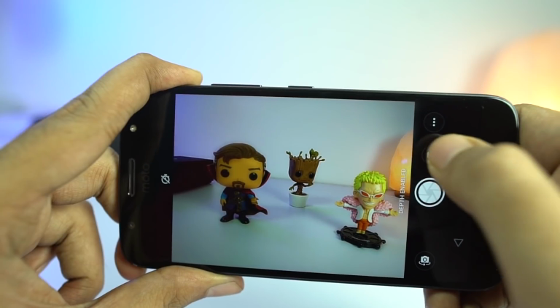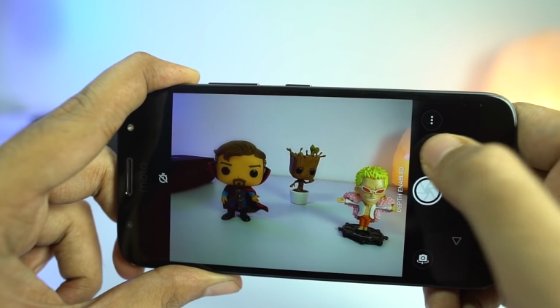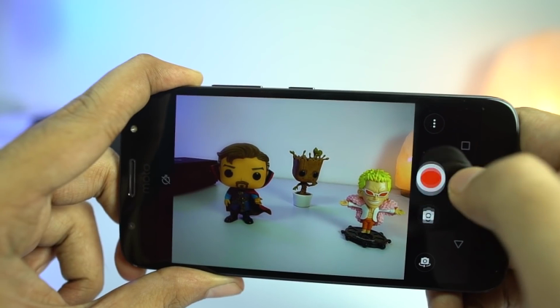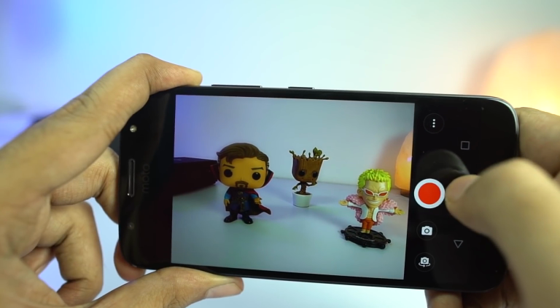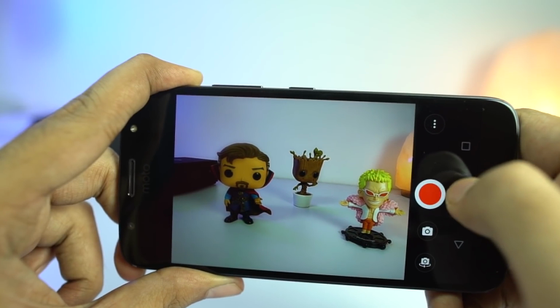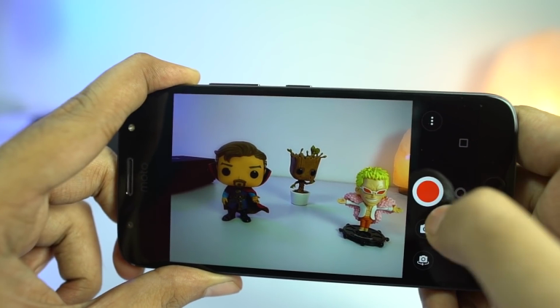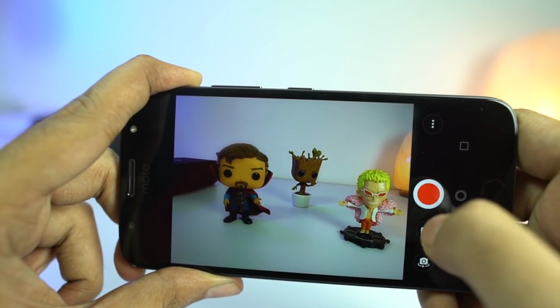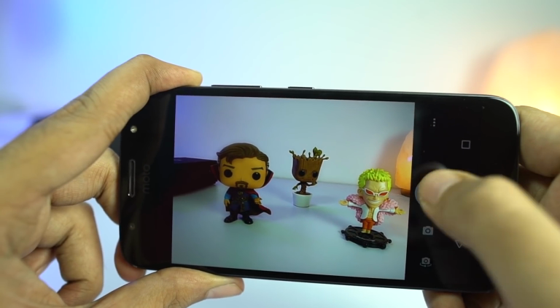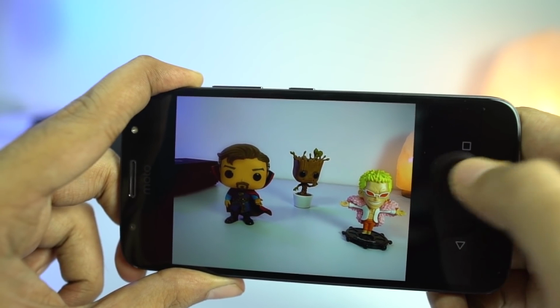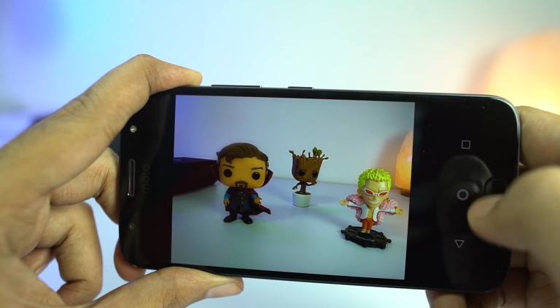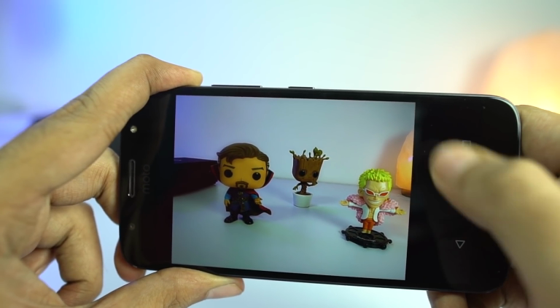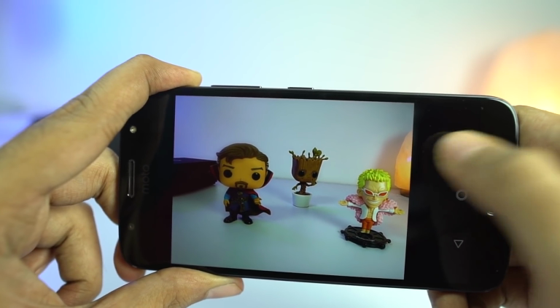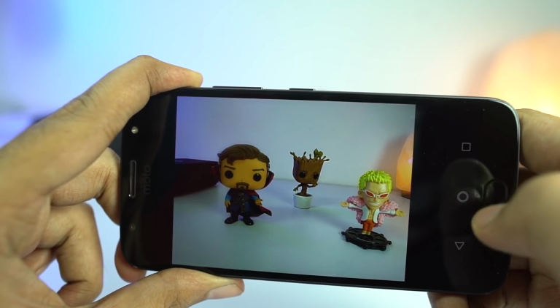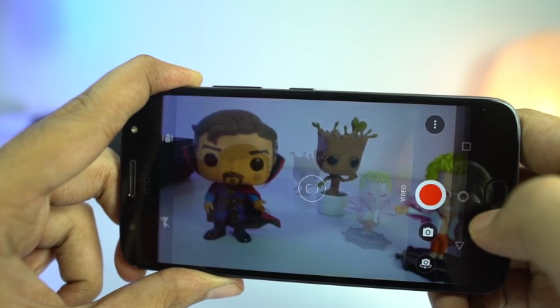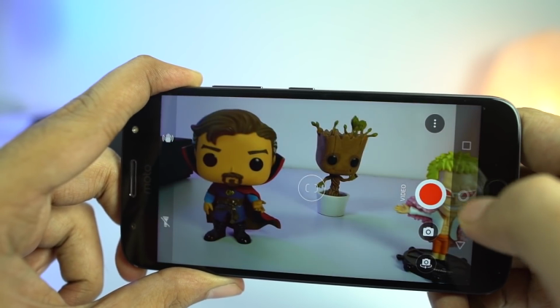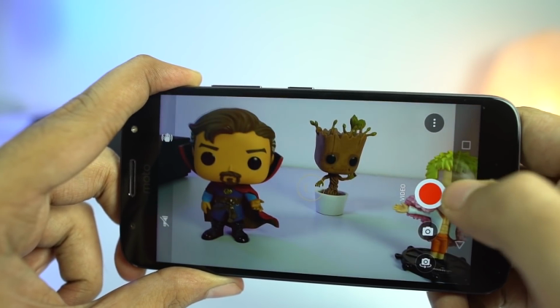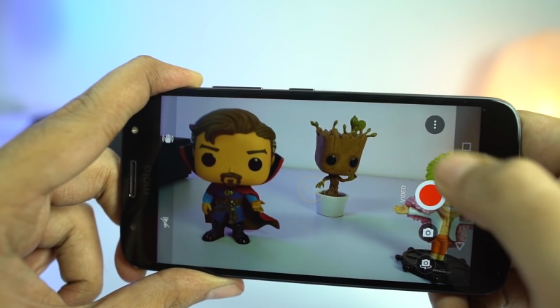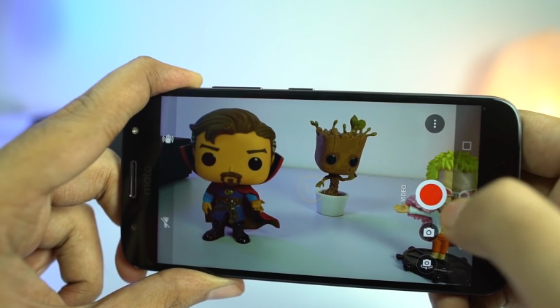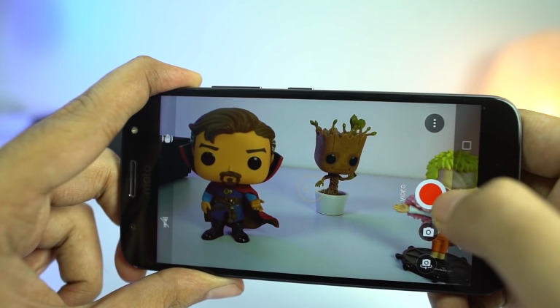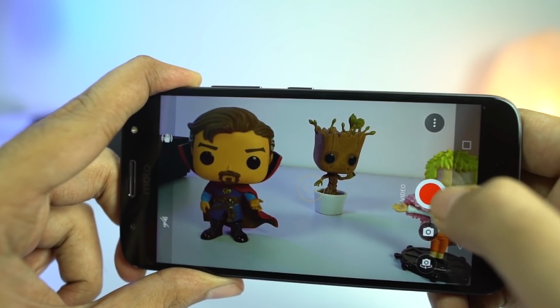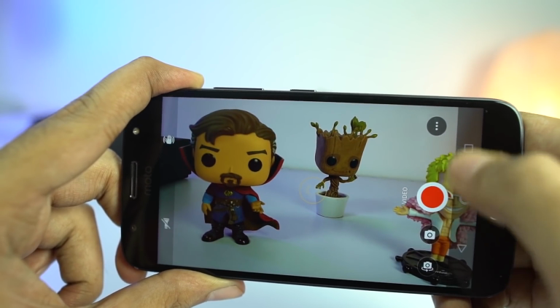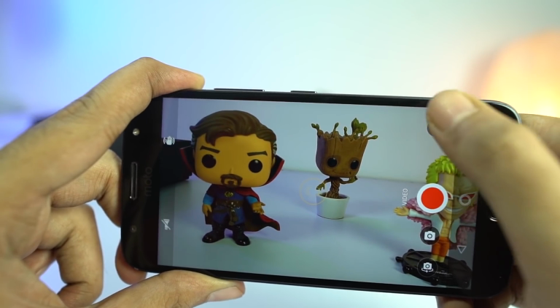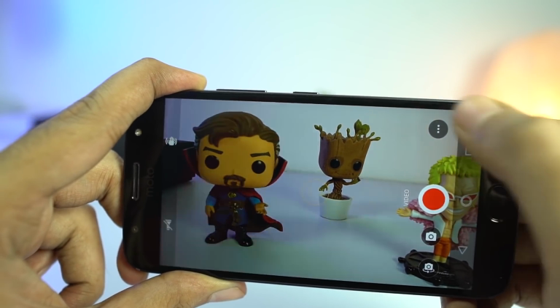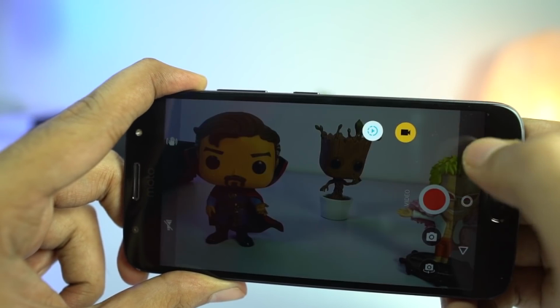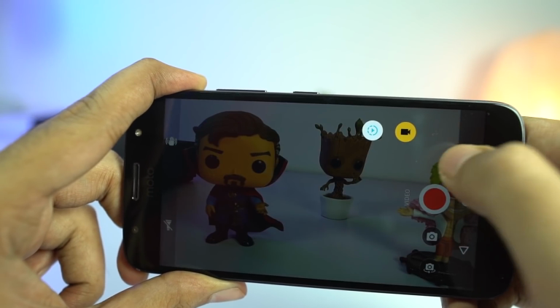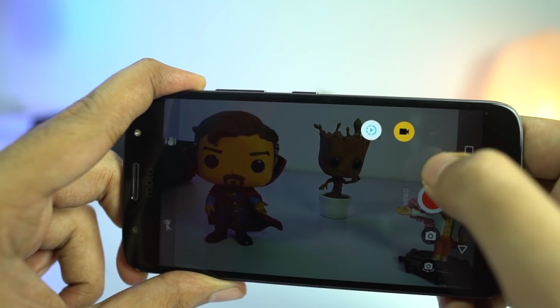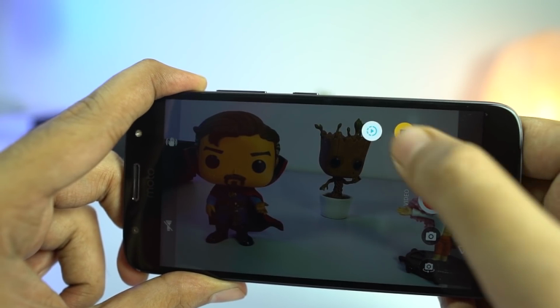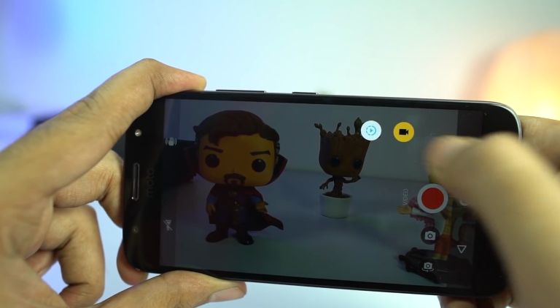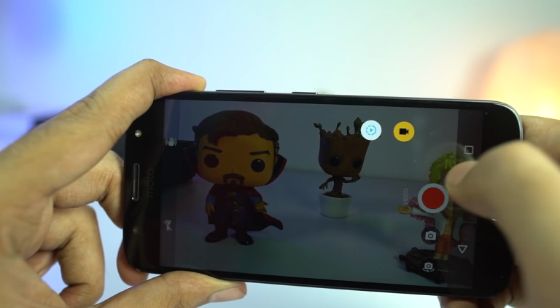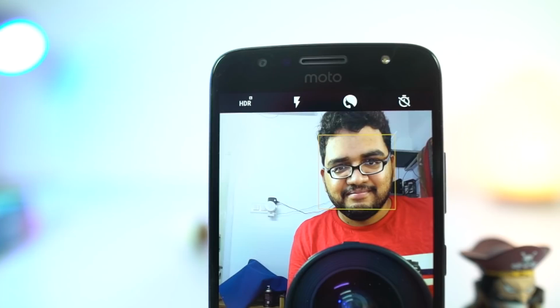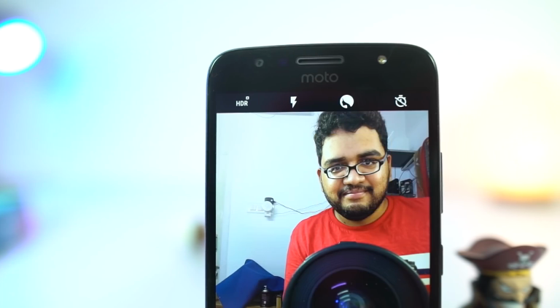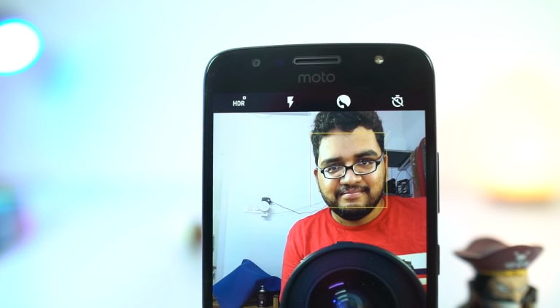This is the camera UI — it looks like the regular Moto phone, but with the additional portrait mode and pro mode for the front camera.